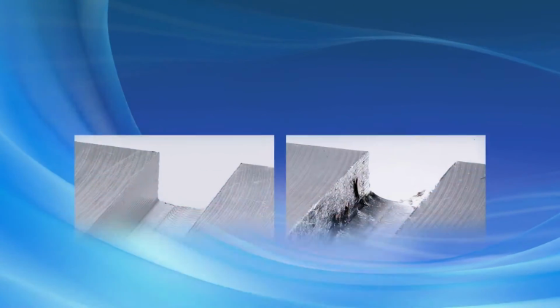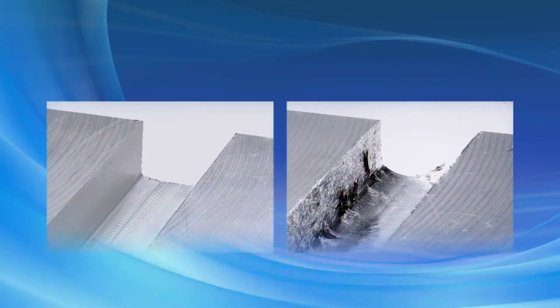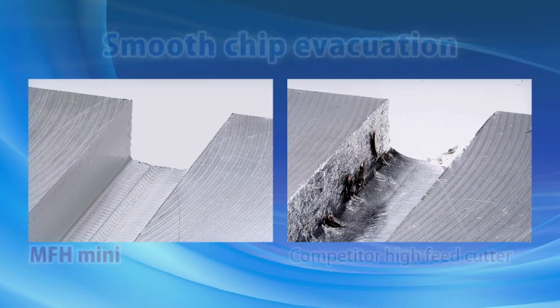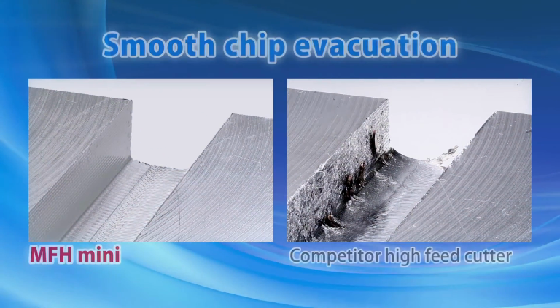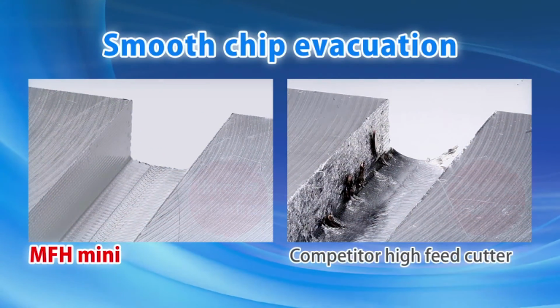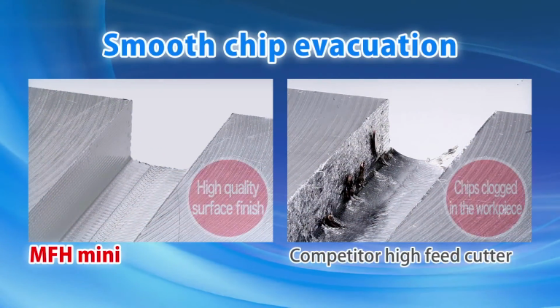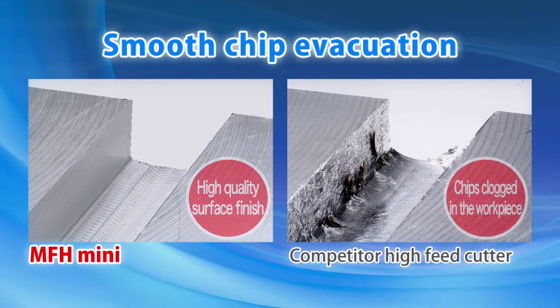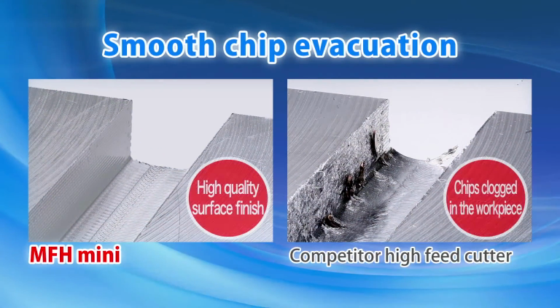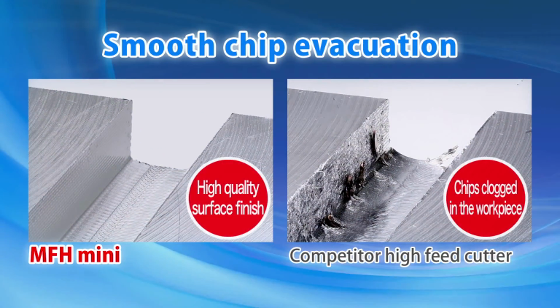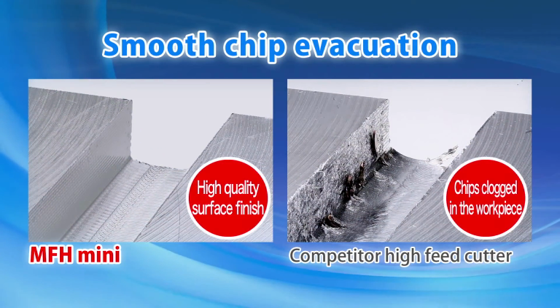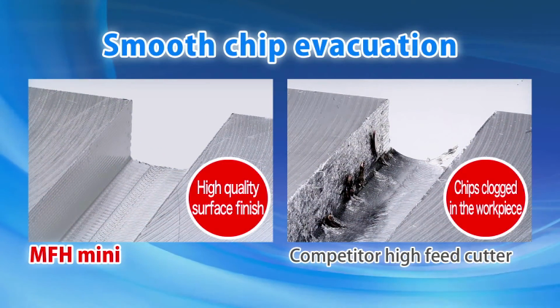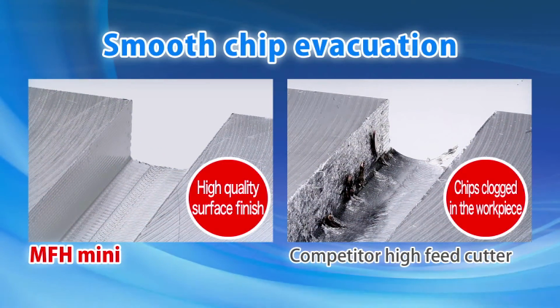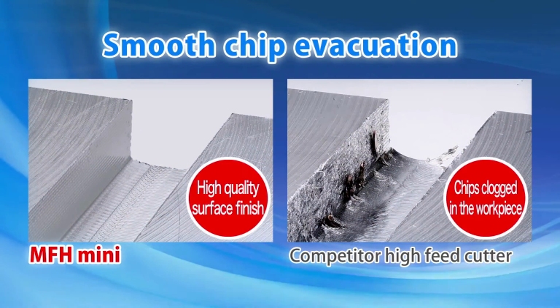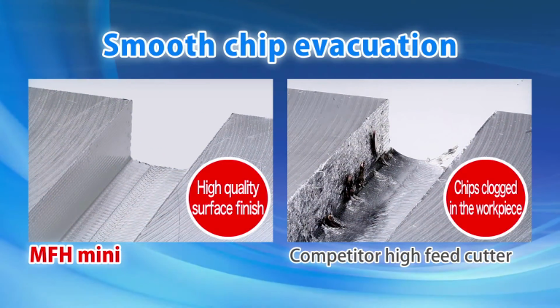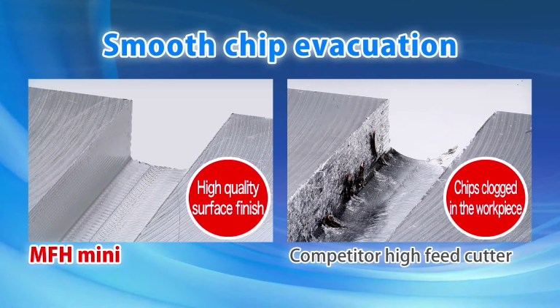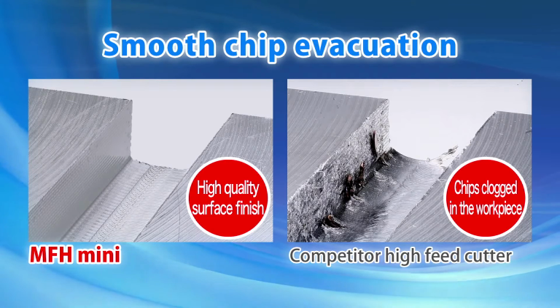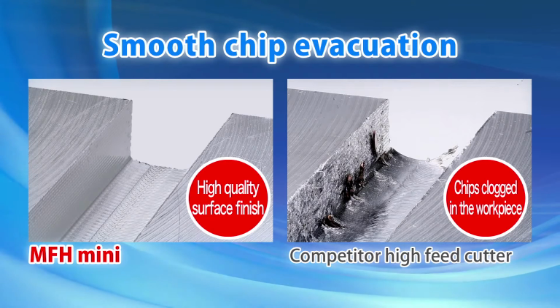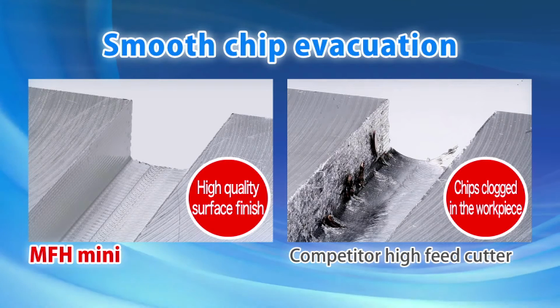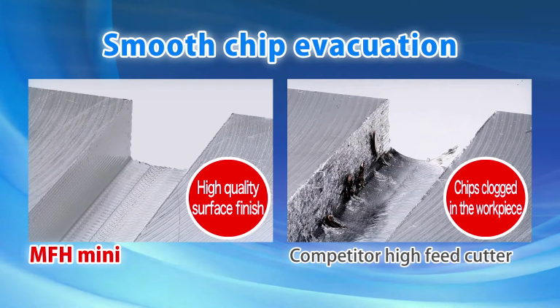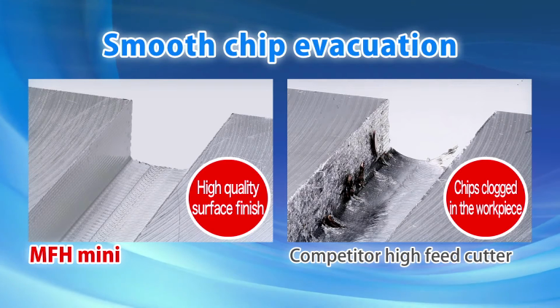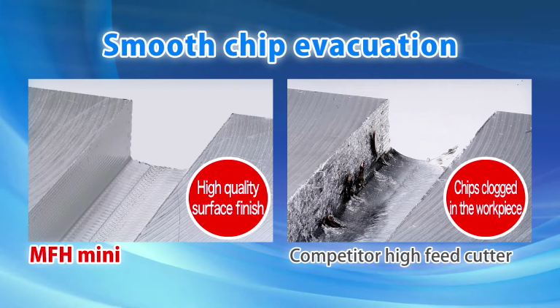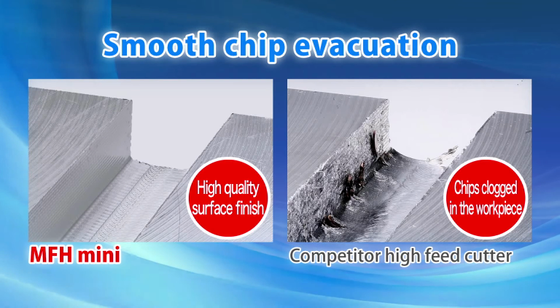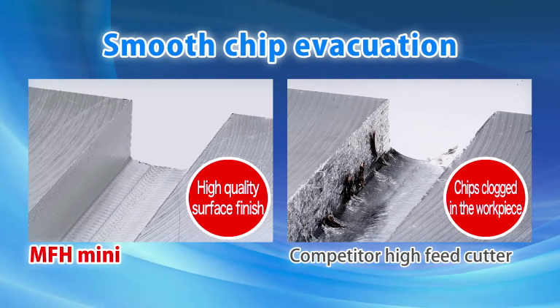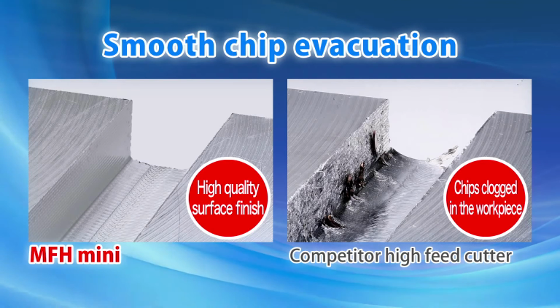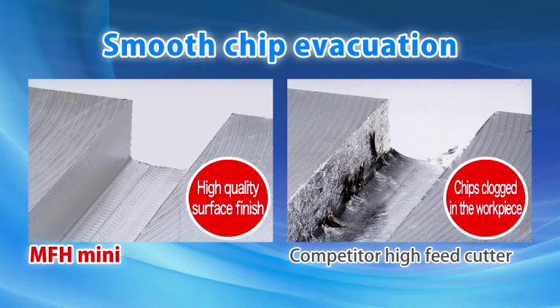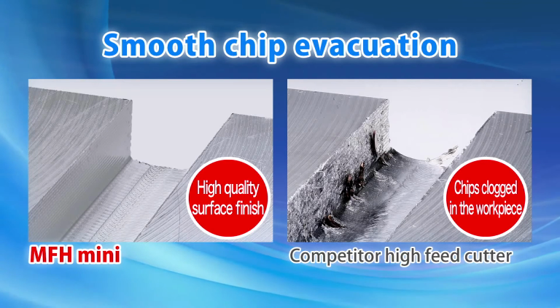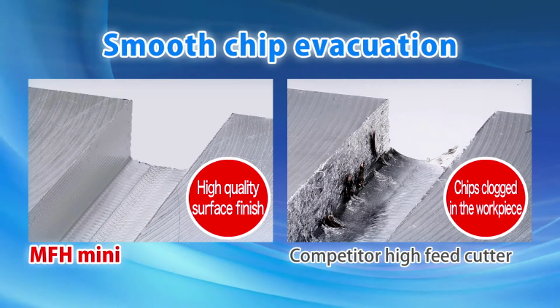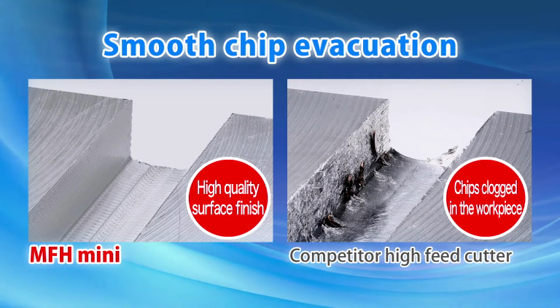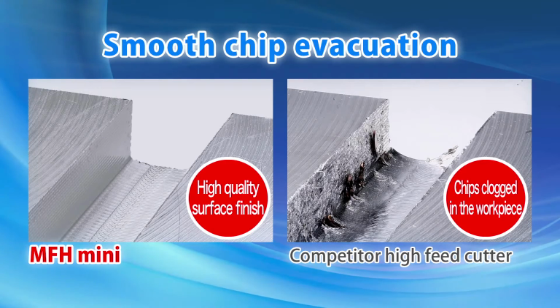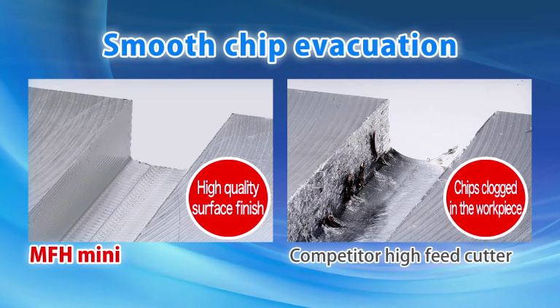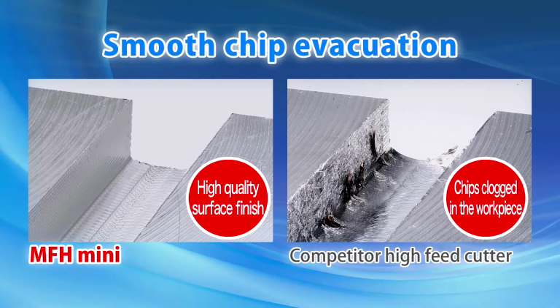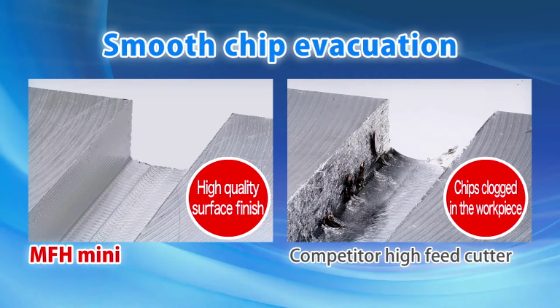Compared to the competitor's high-feed cutter, the MFH's advanced chip evacuation enables excellent surface finish.